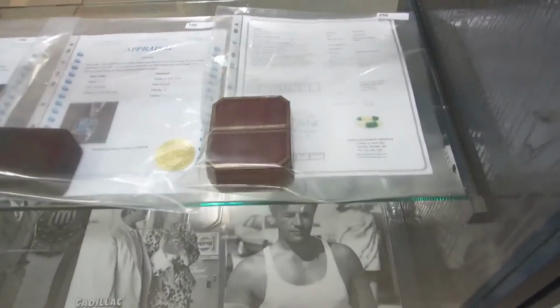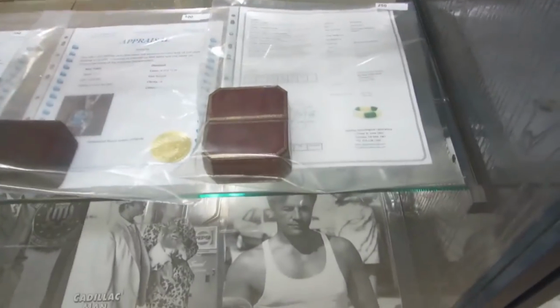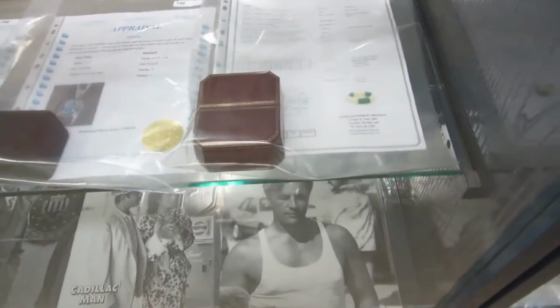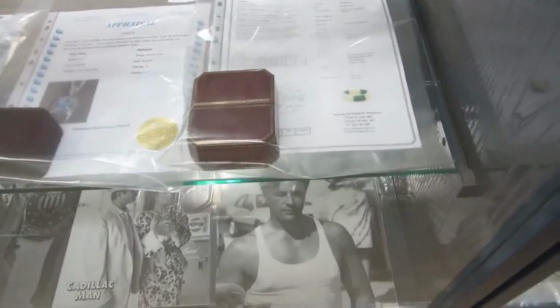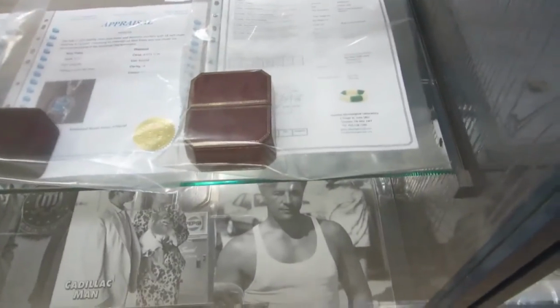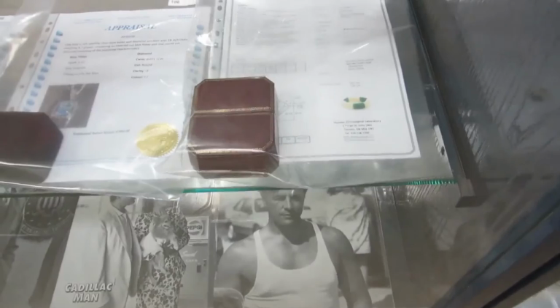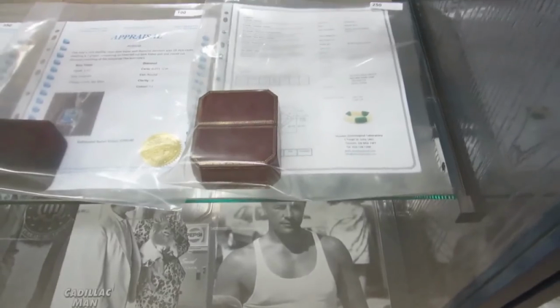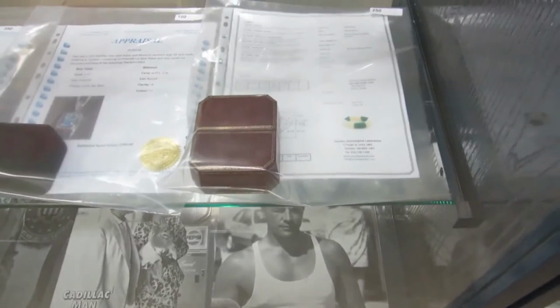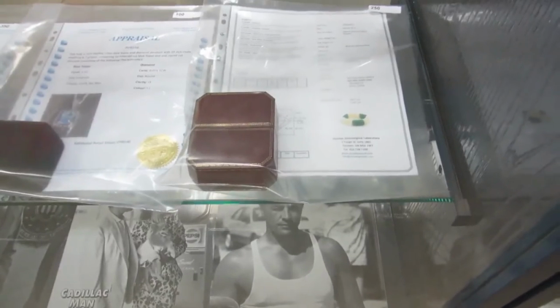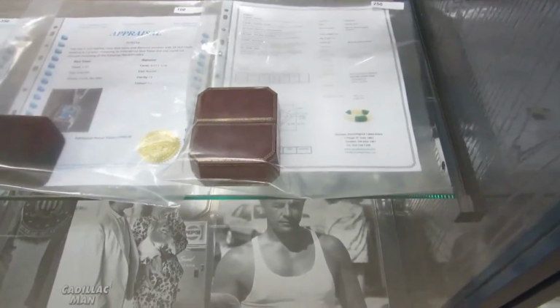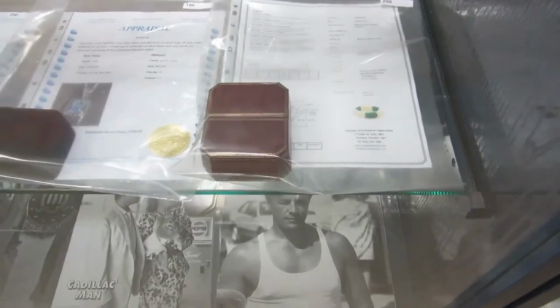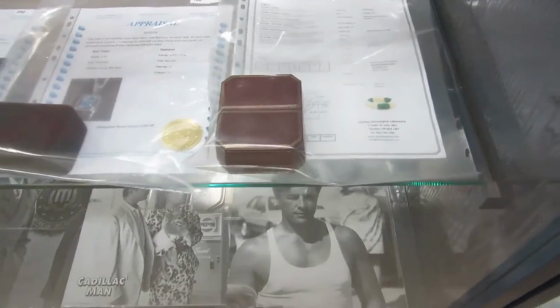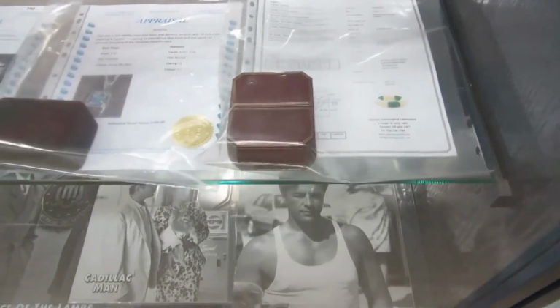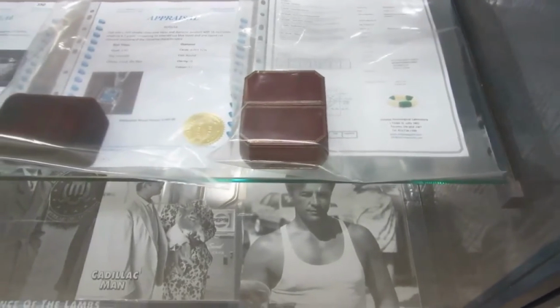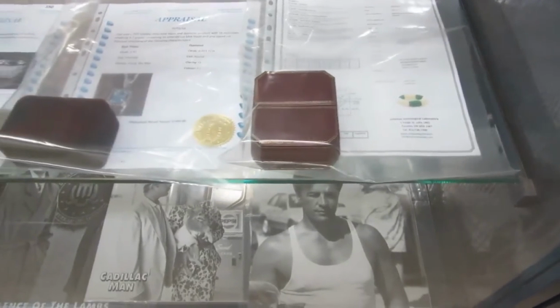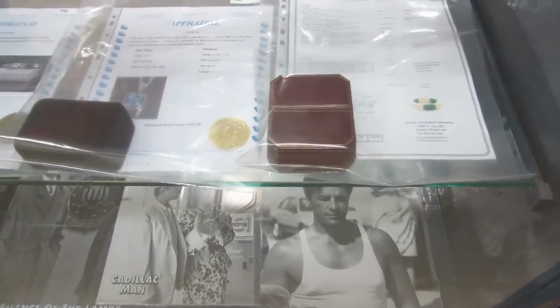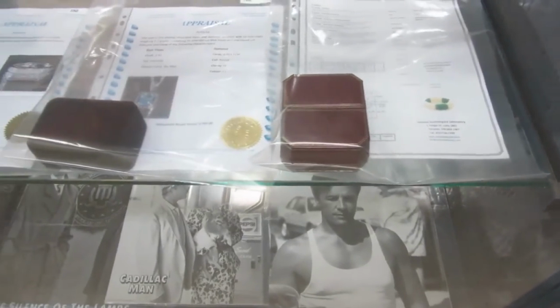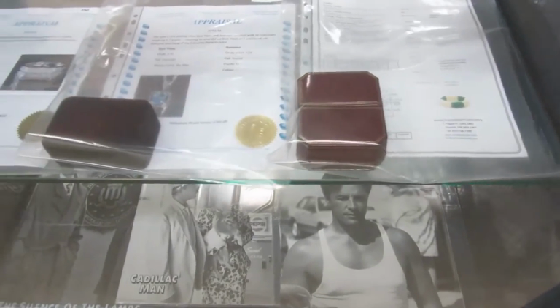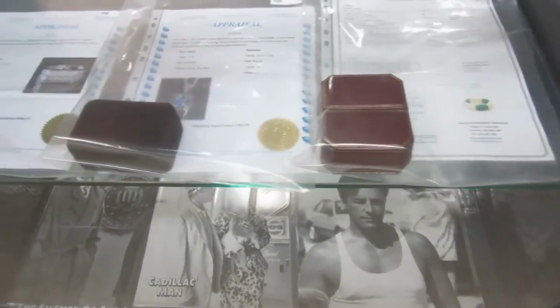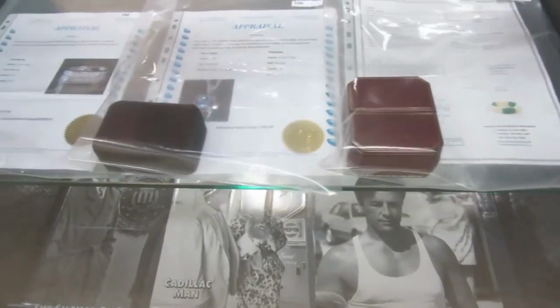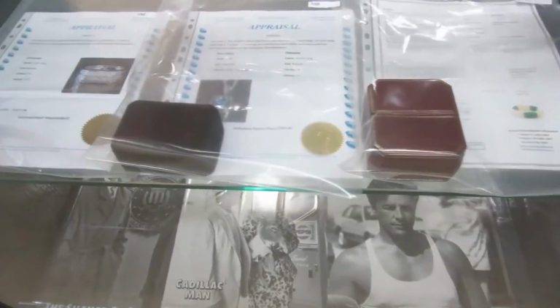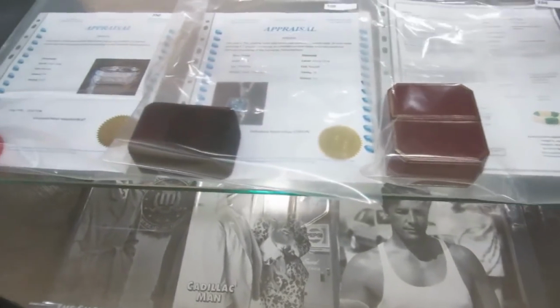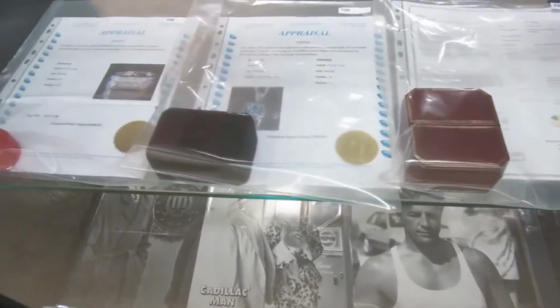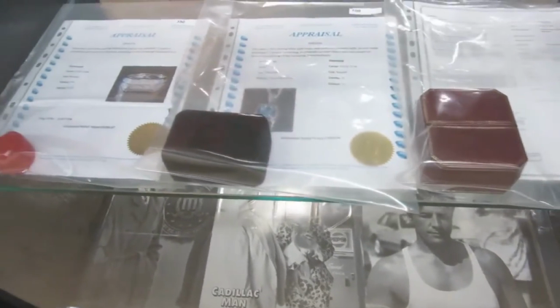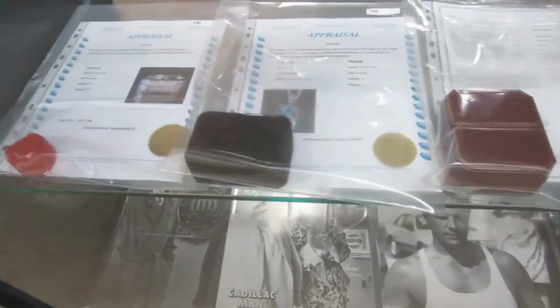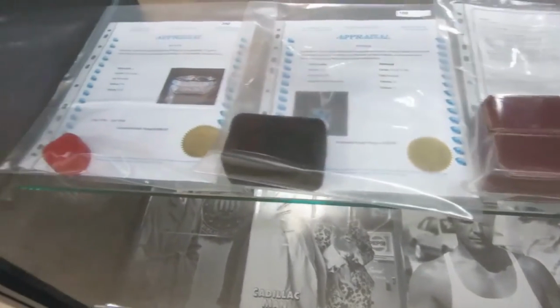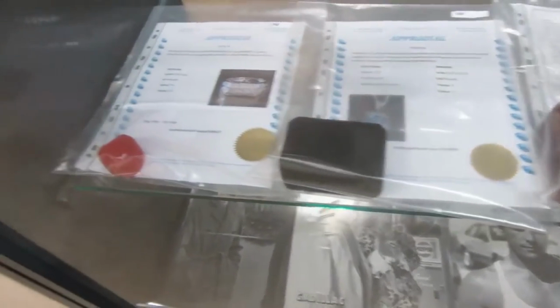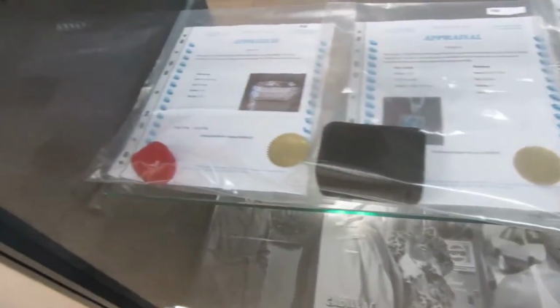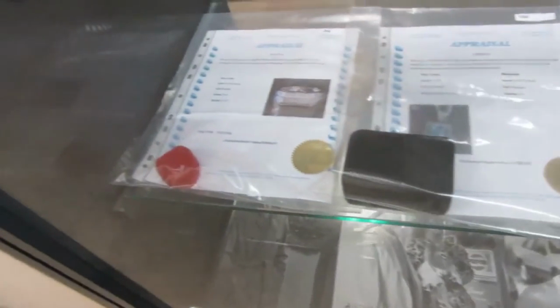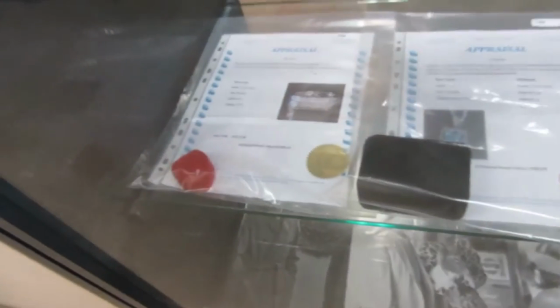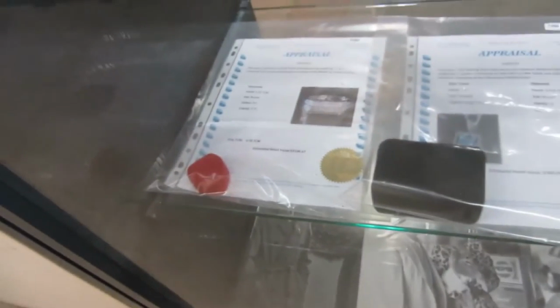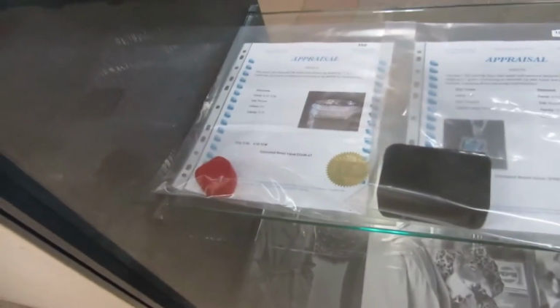We have a lot of jewelry. It's all been appraised — anything from $700 up to $3,000.